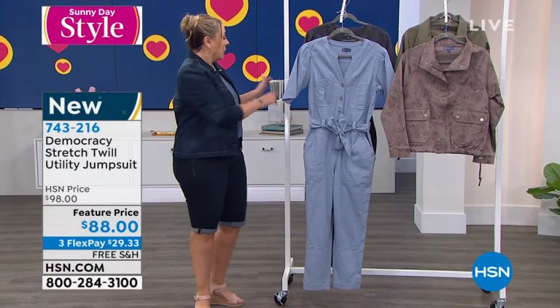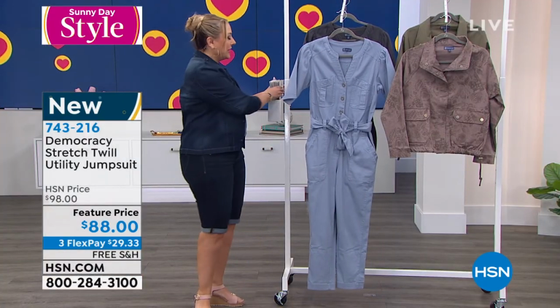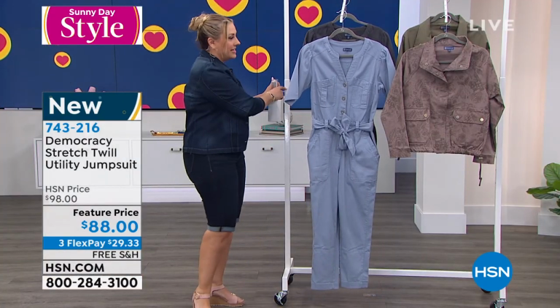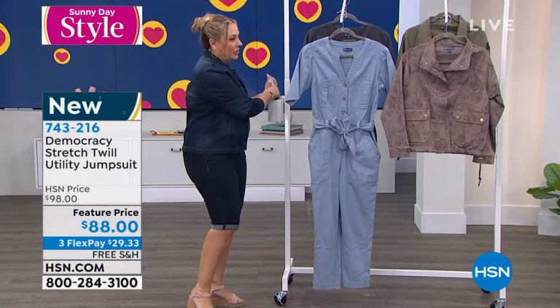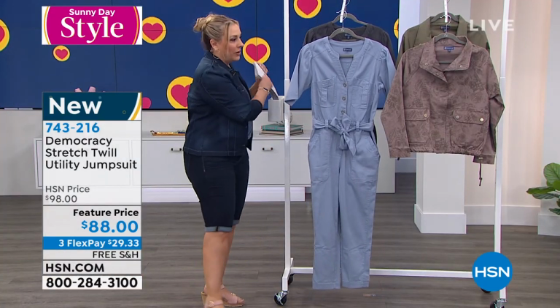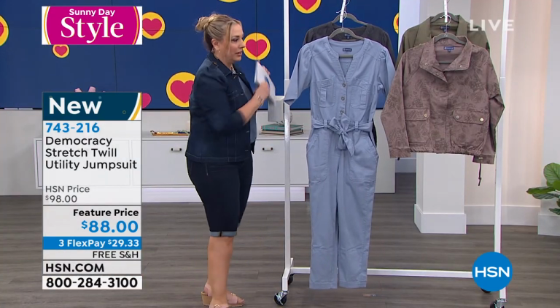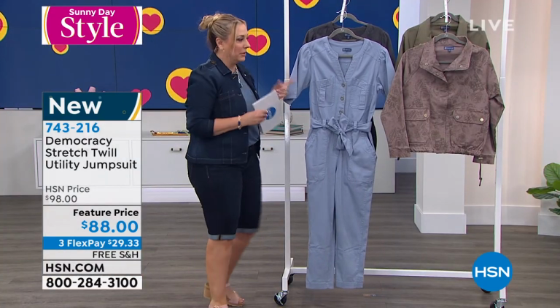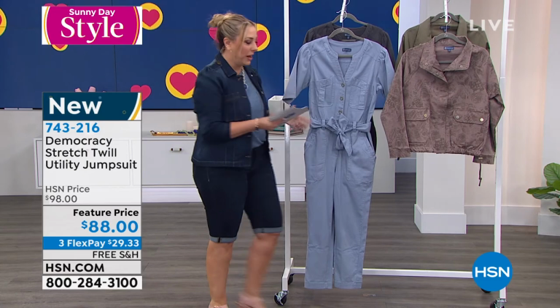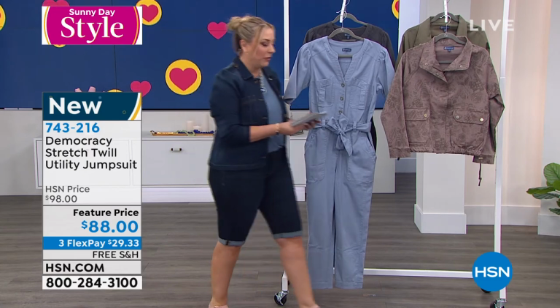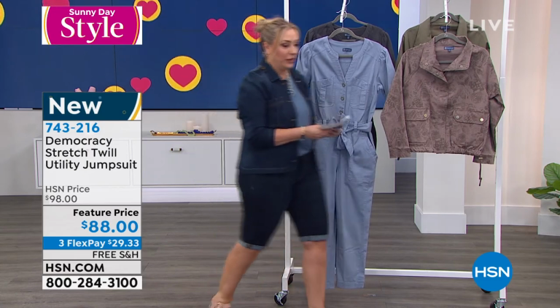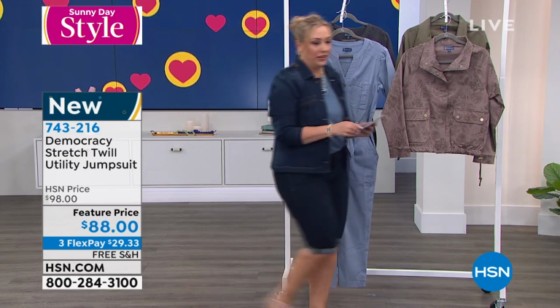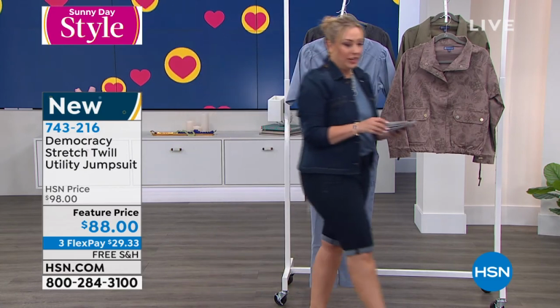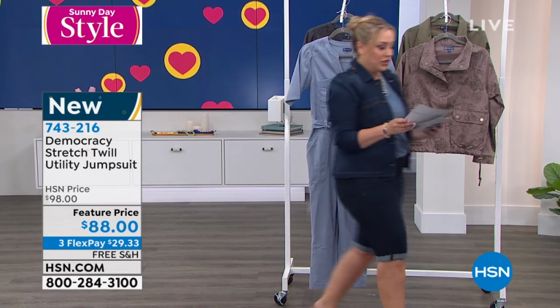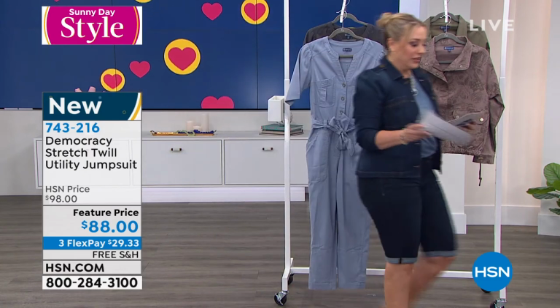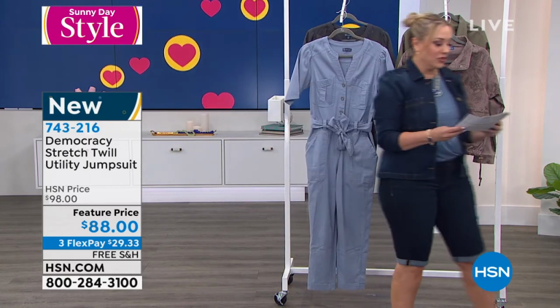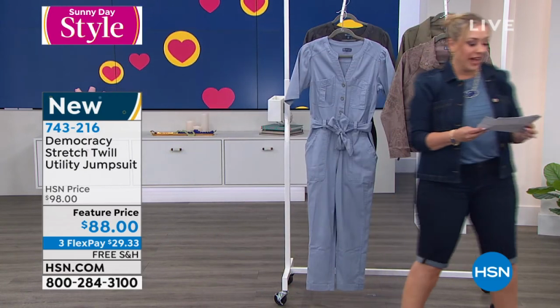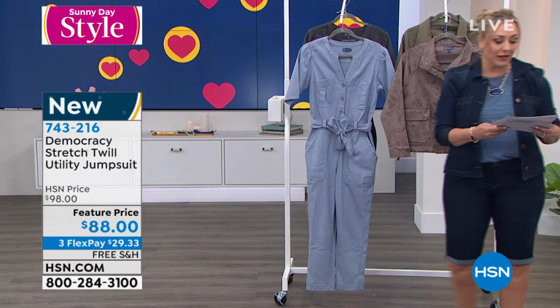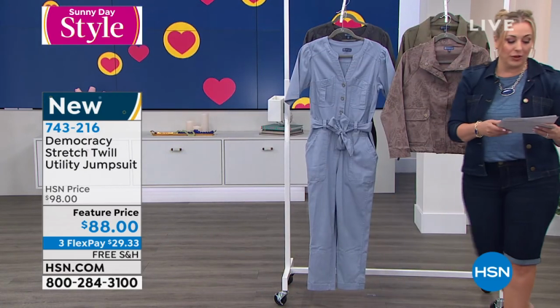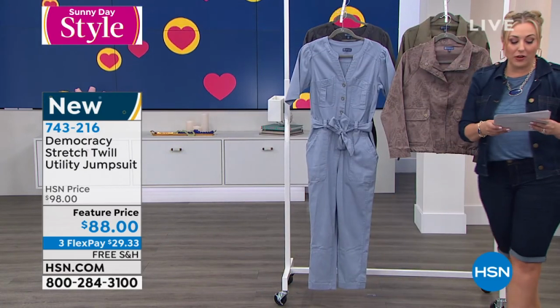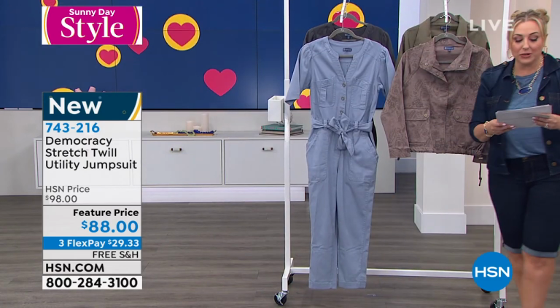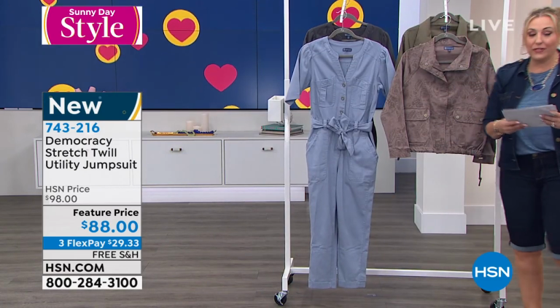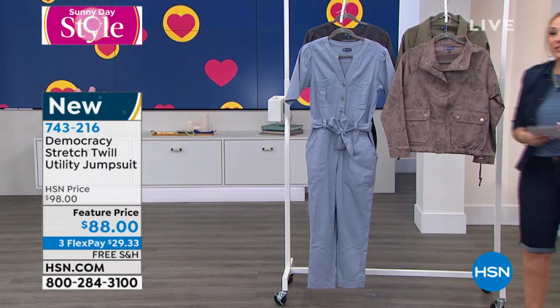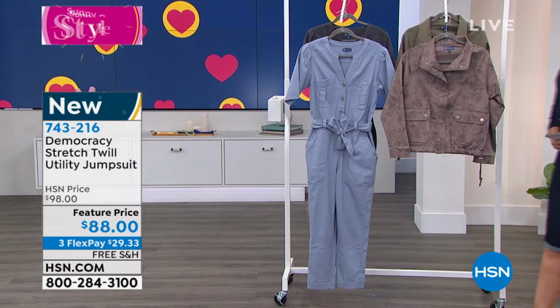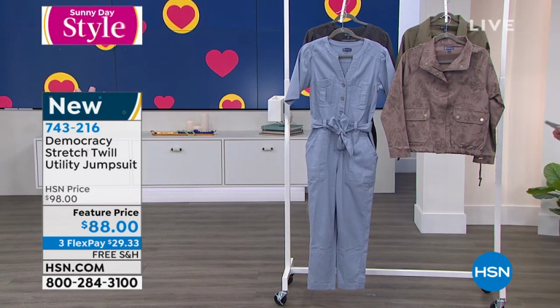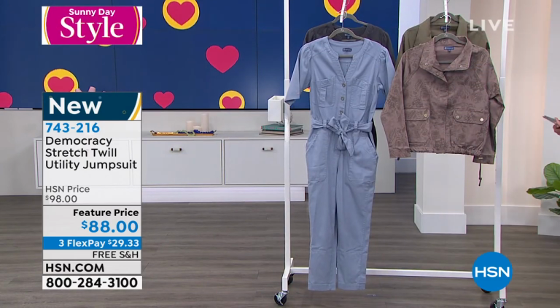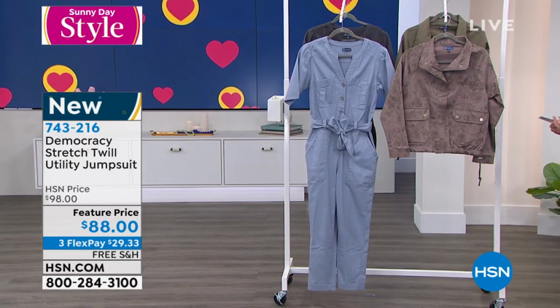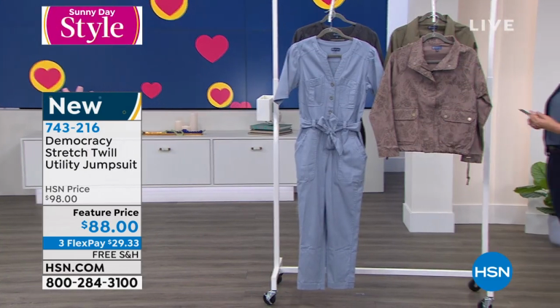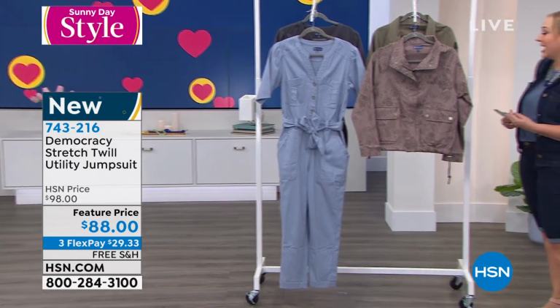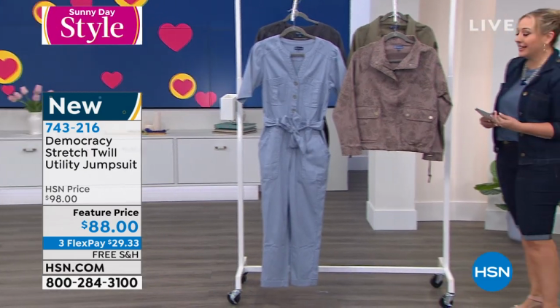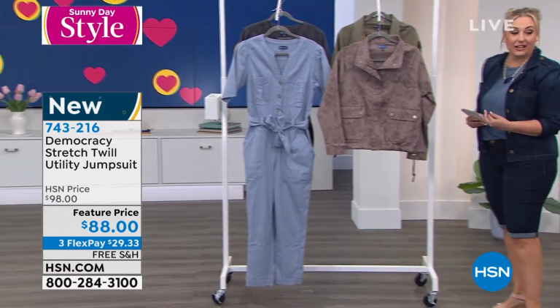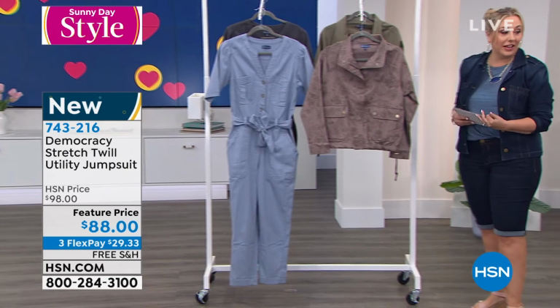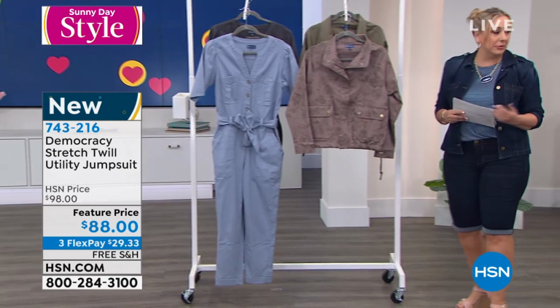We're going to continue on — I'm going to pop over here to the jacket. We also have a utility bomber jacket available.